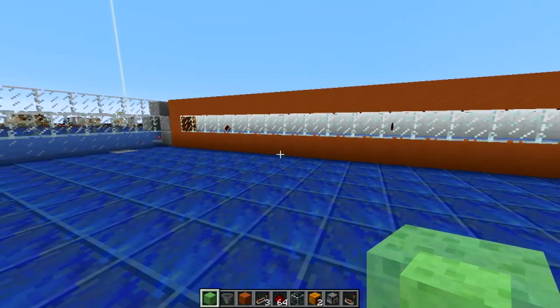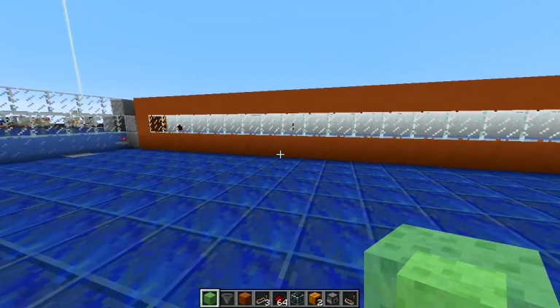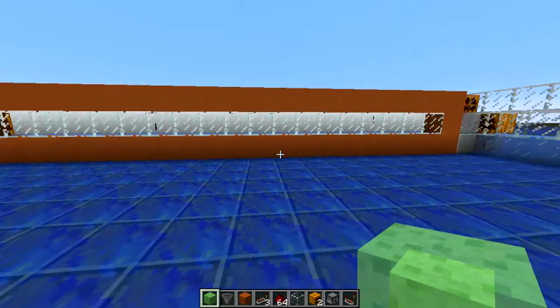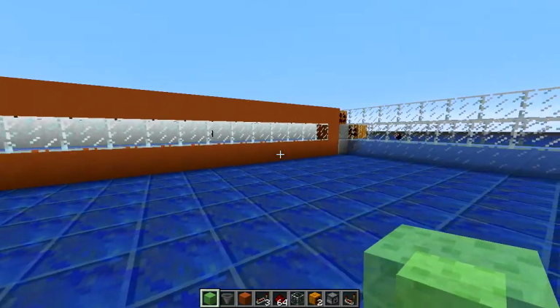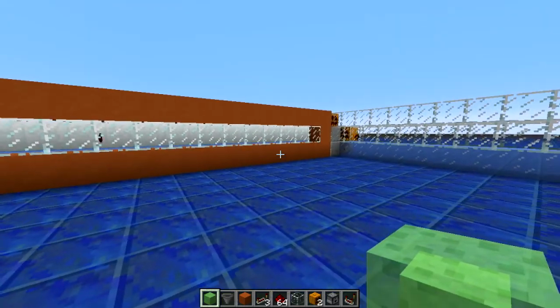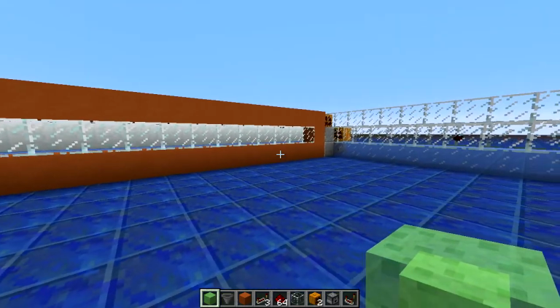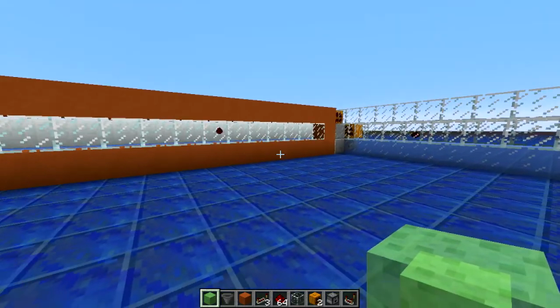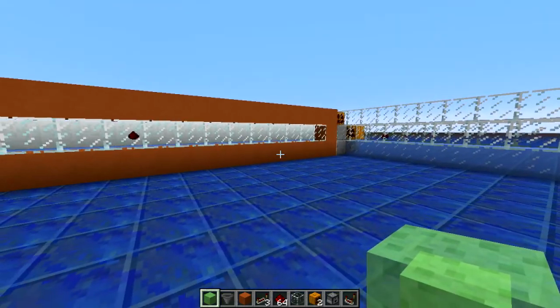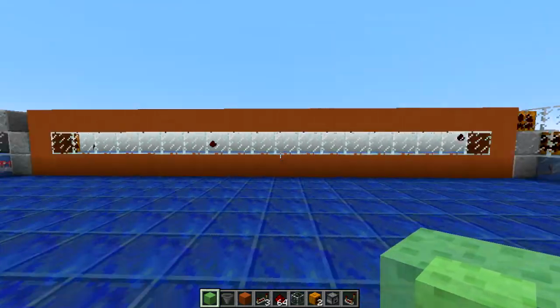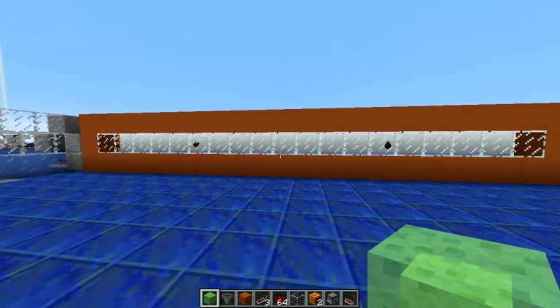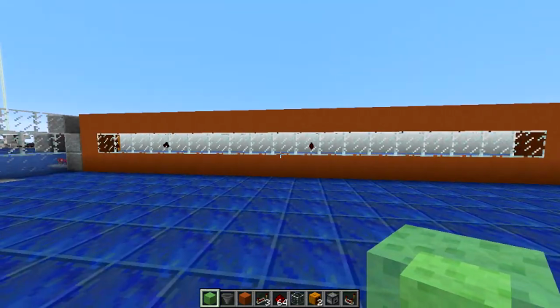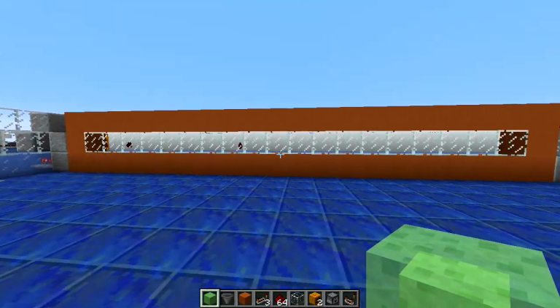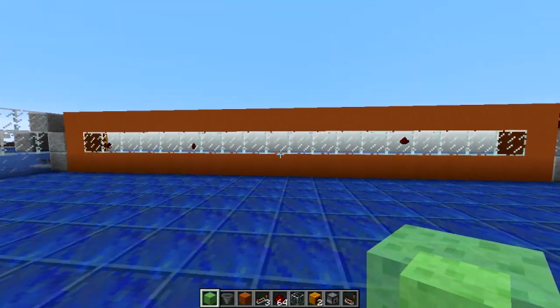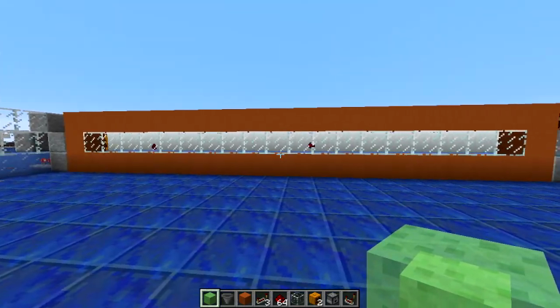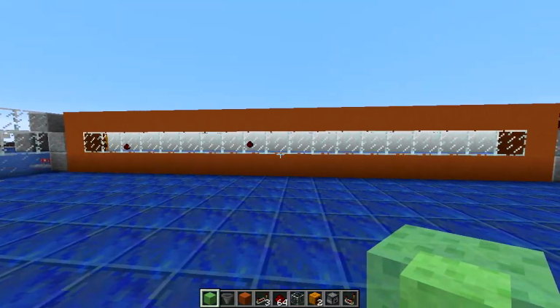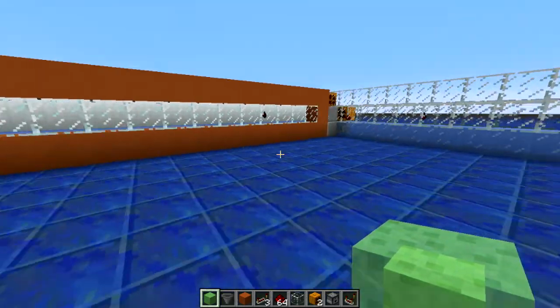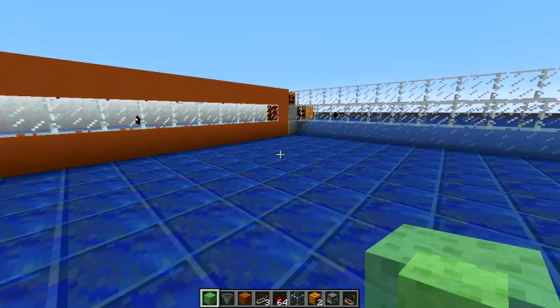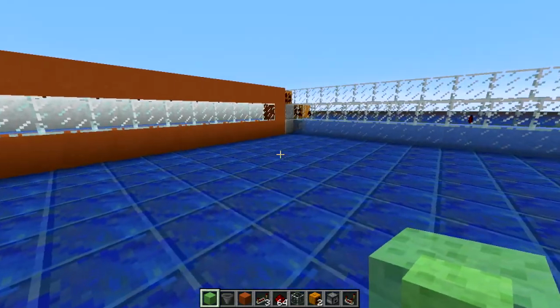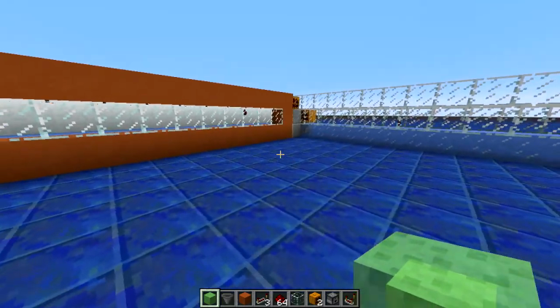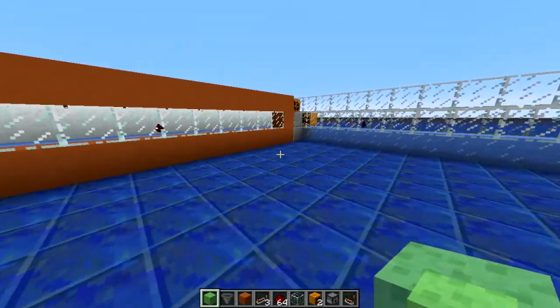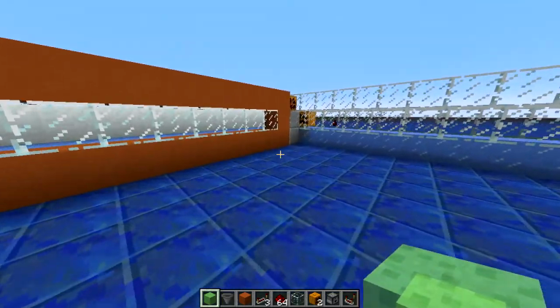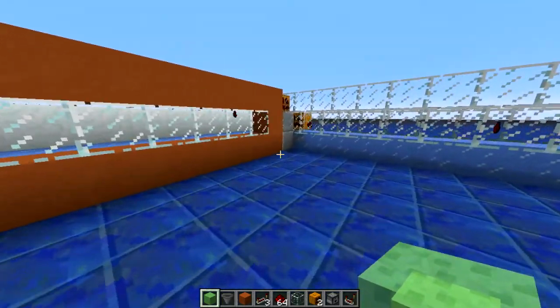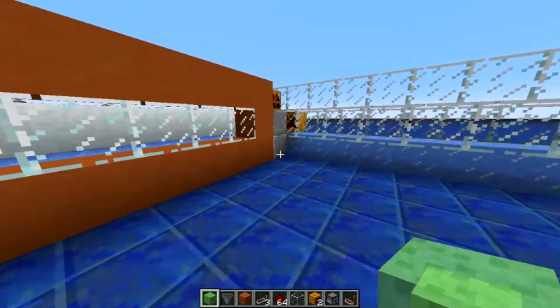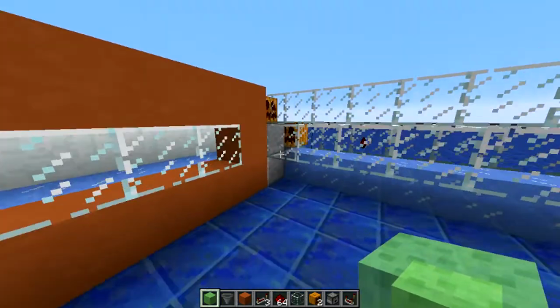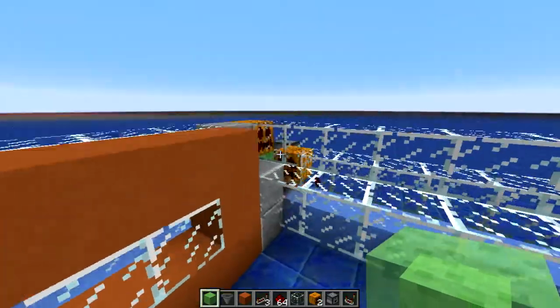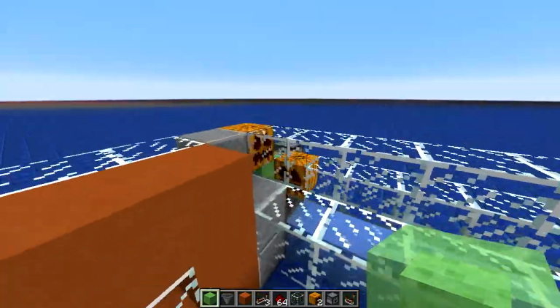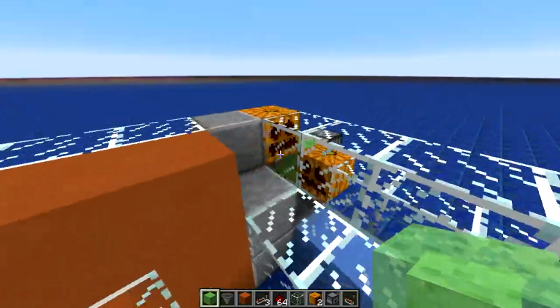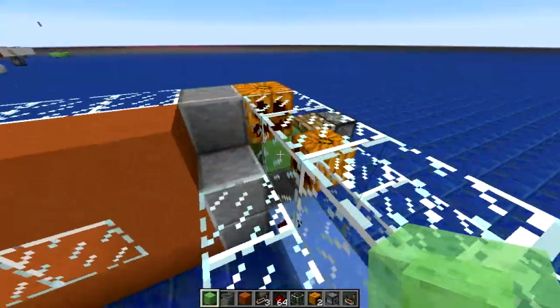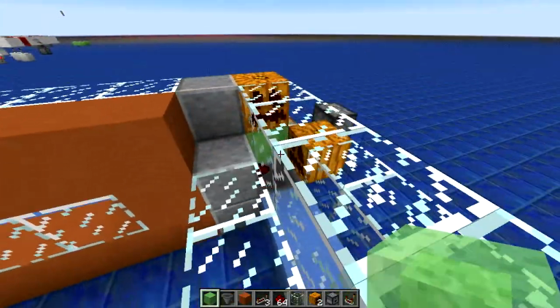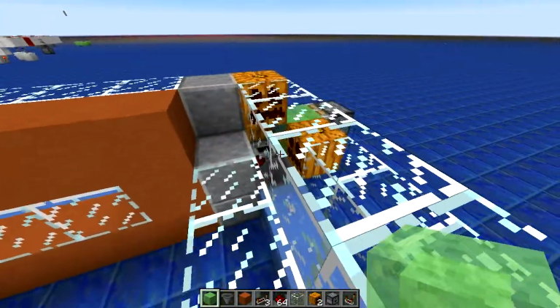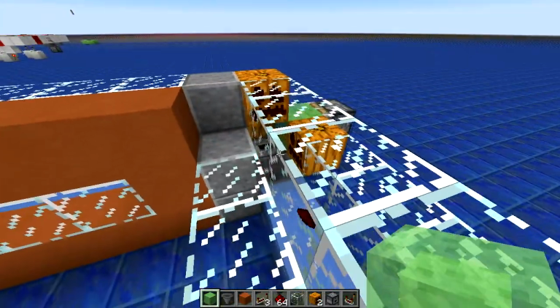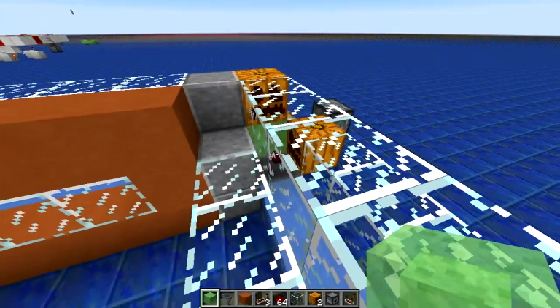This behavior was added last snapshot, but the one I'm using here was just added this snapshot, which is being able to do horizontal pushing of entities.